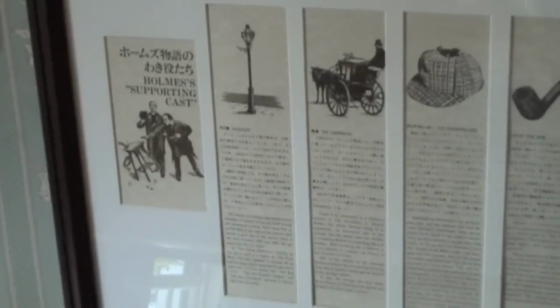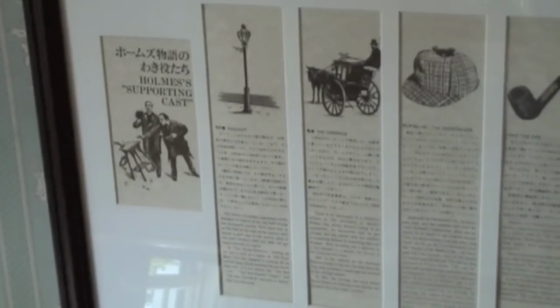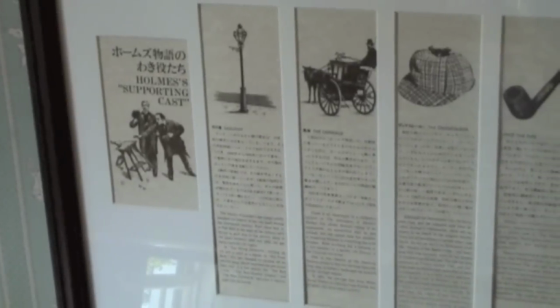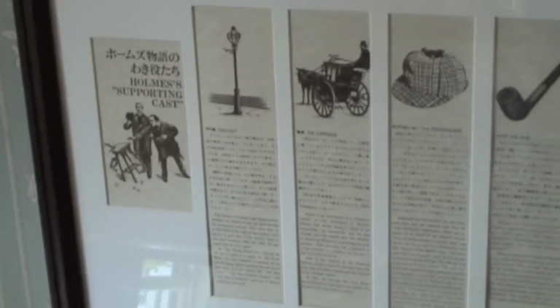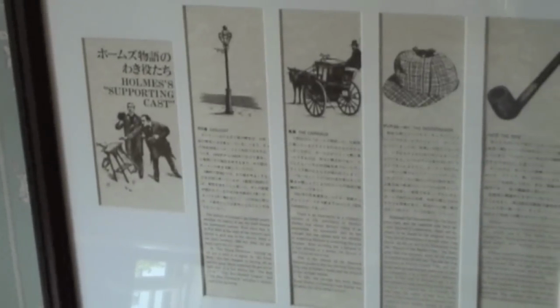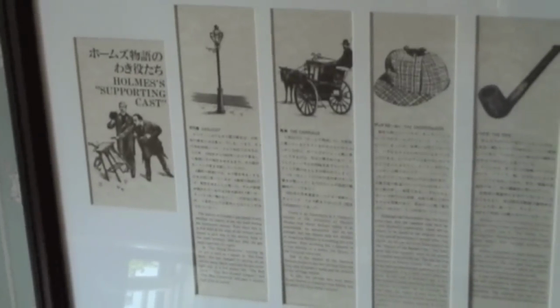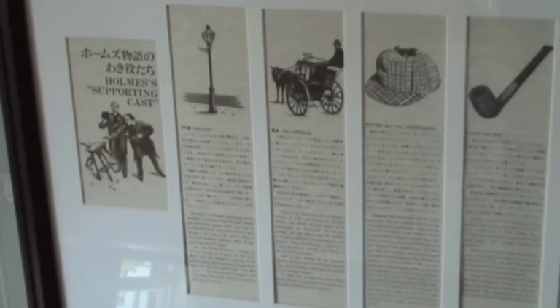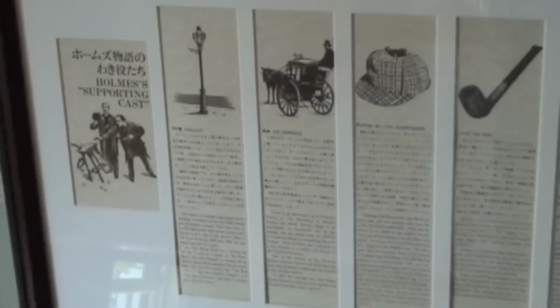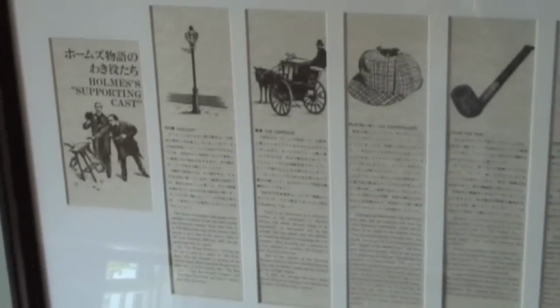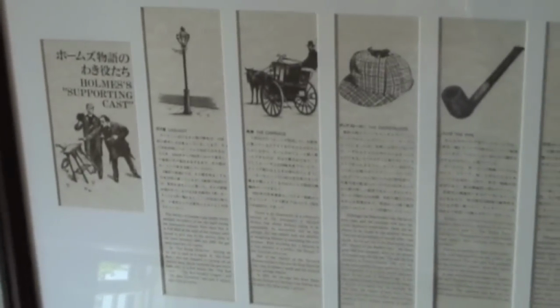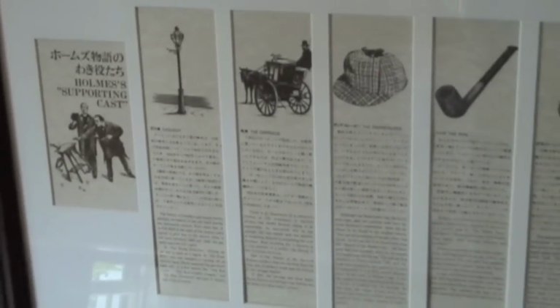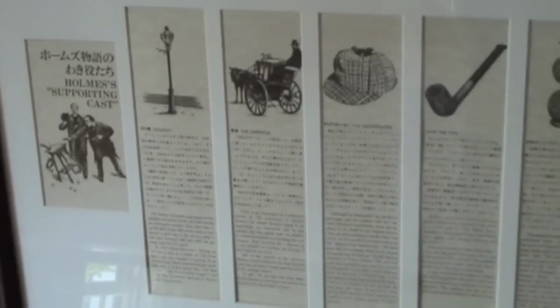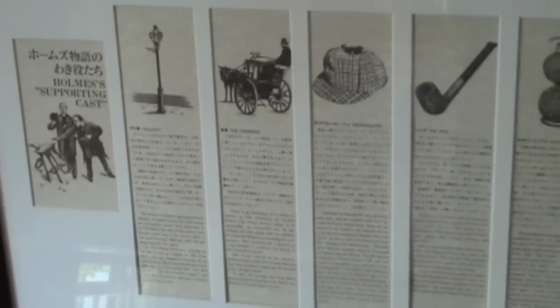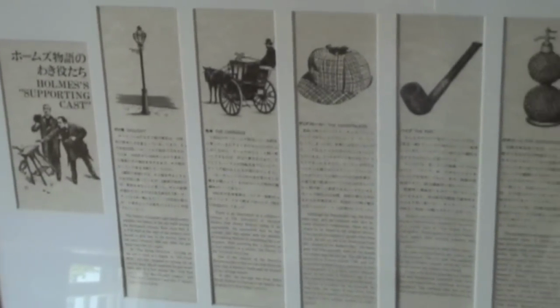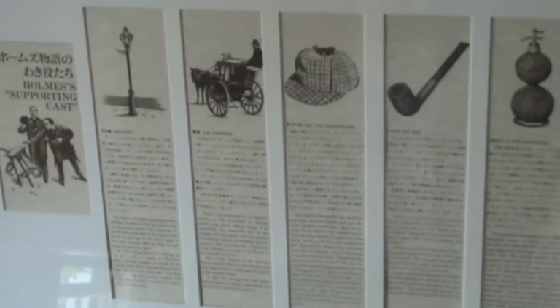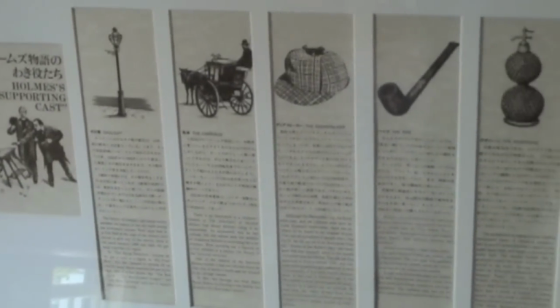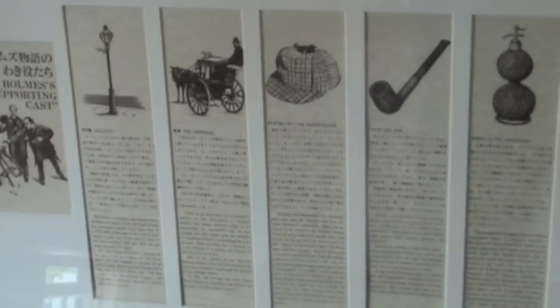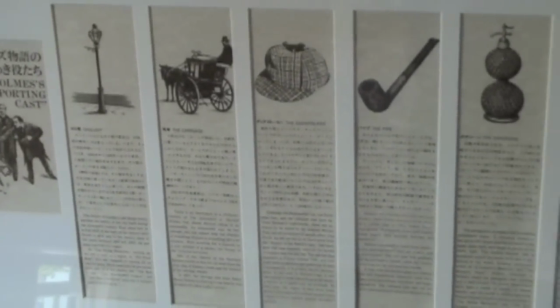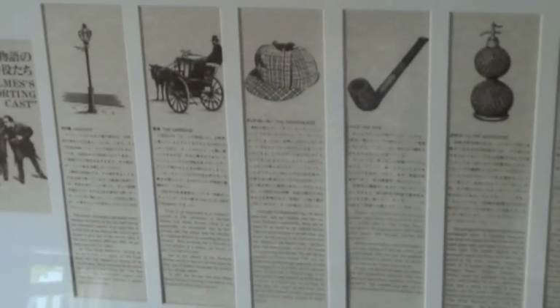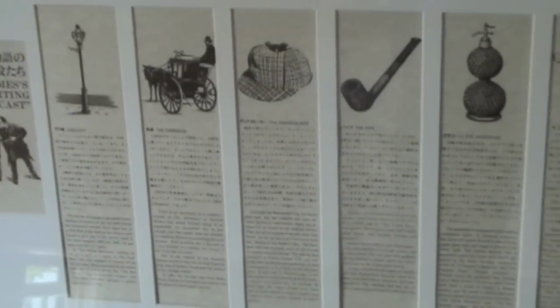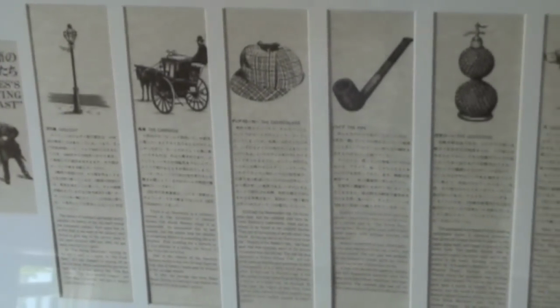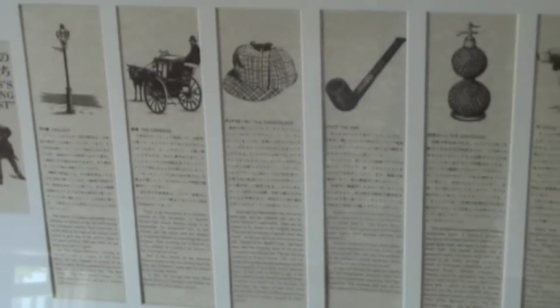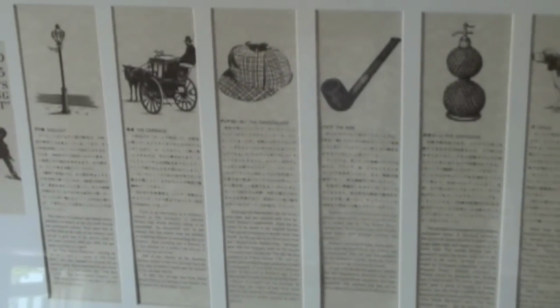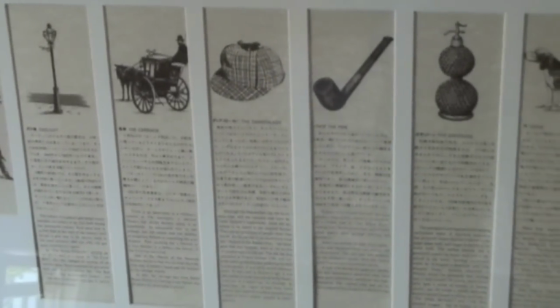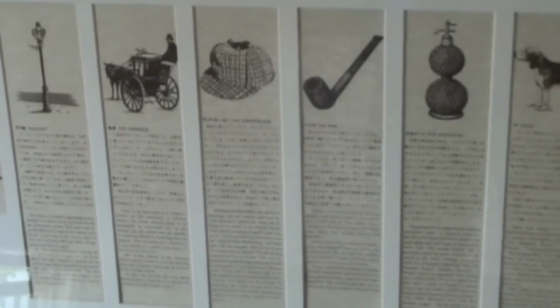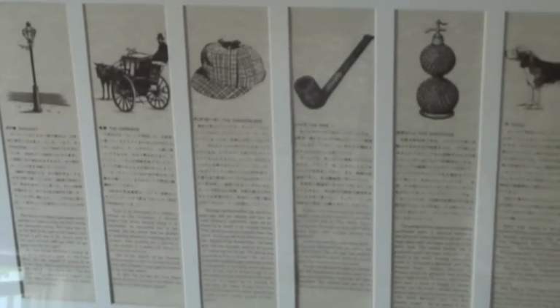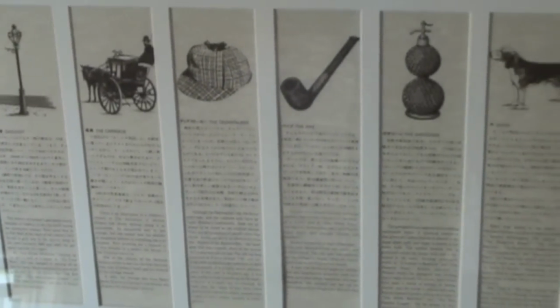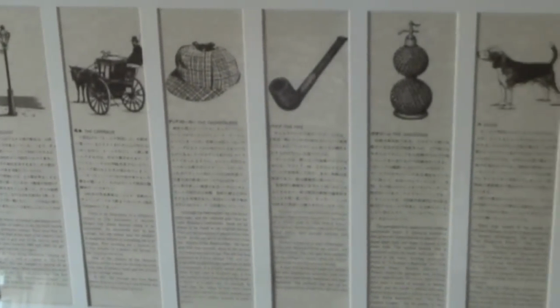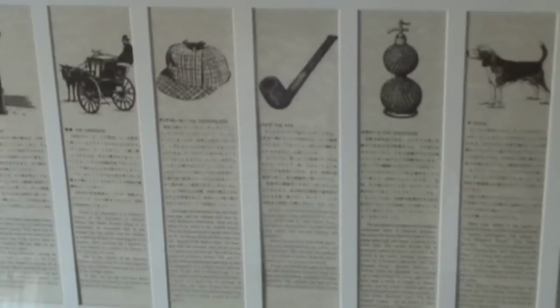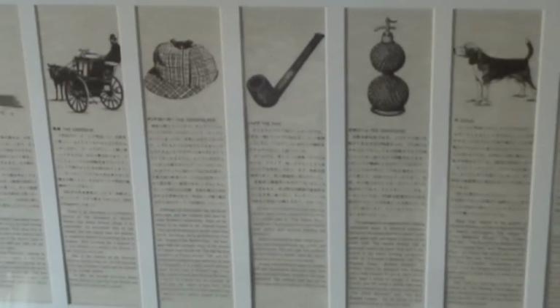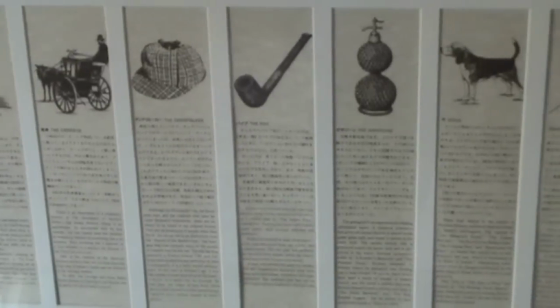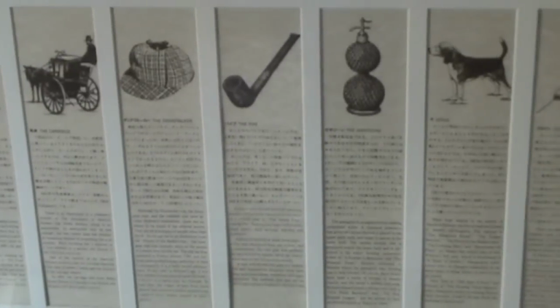On the wall you'll find a panorama of pictures and descriptions of items that were typically found in a Sherlock Holmes mystery.